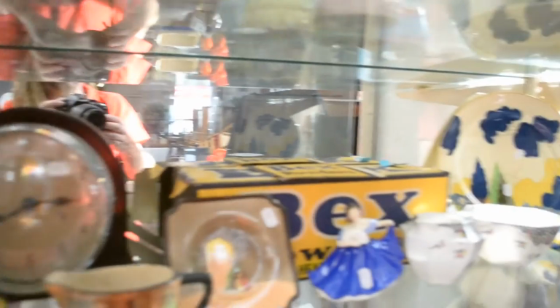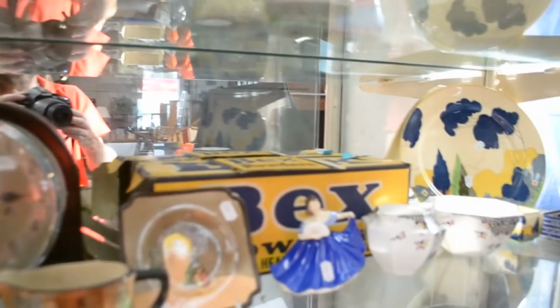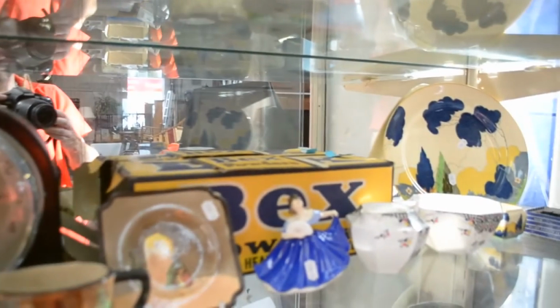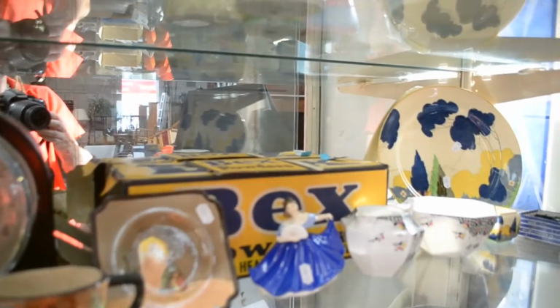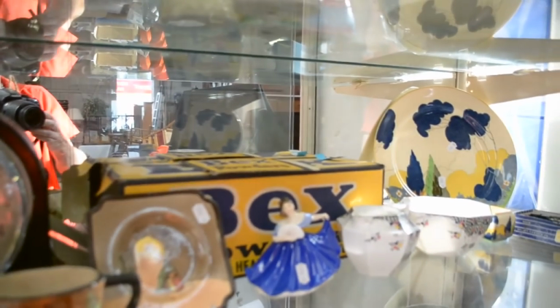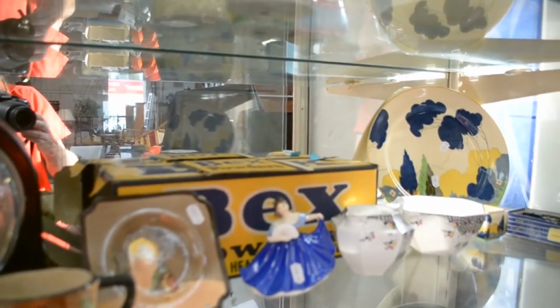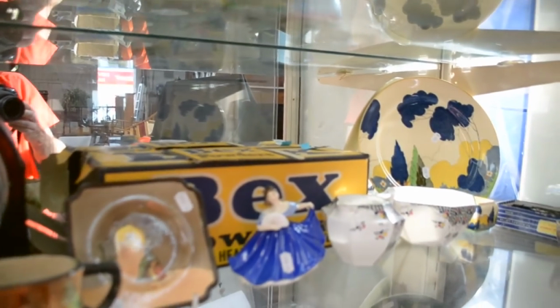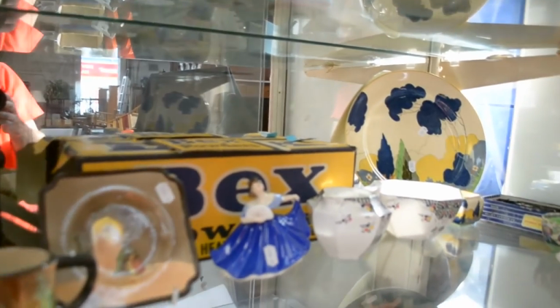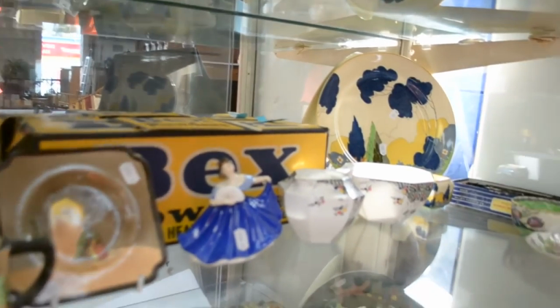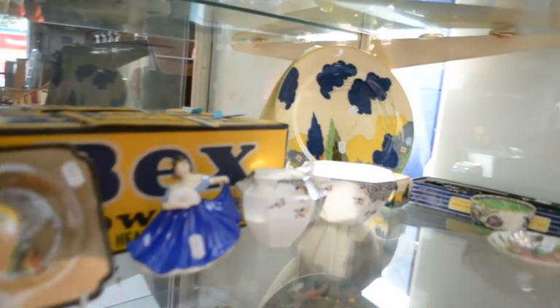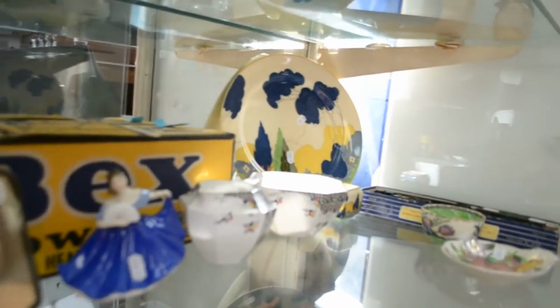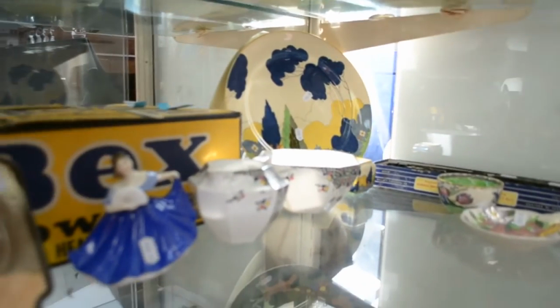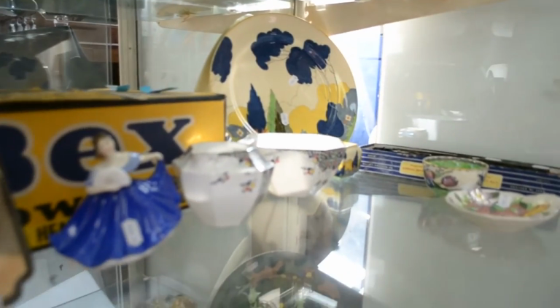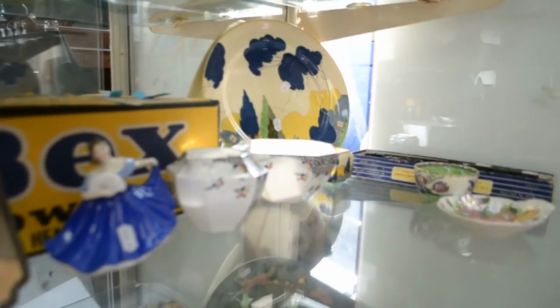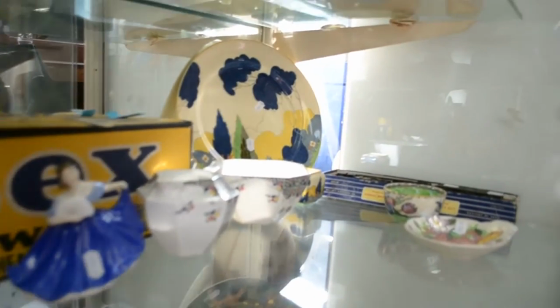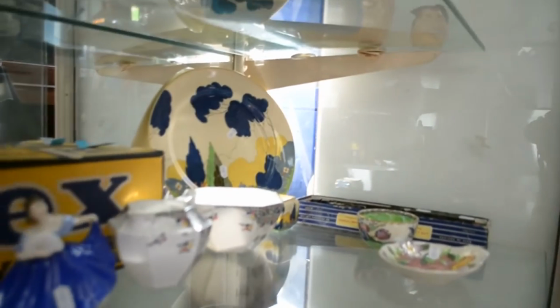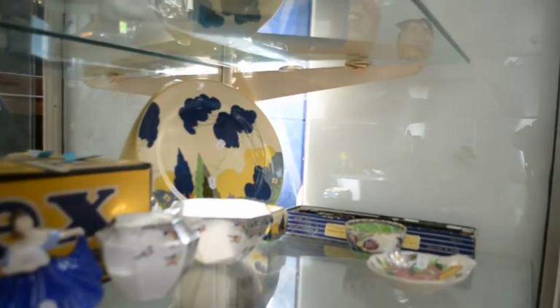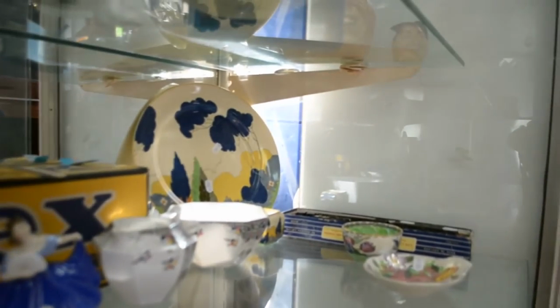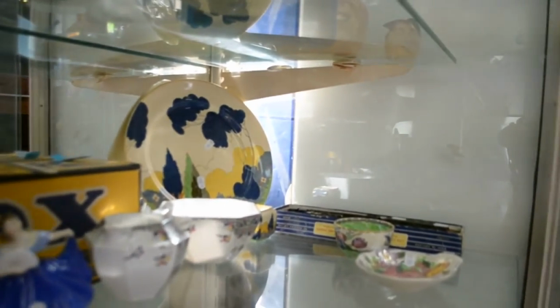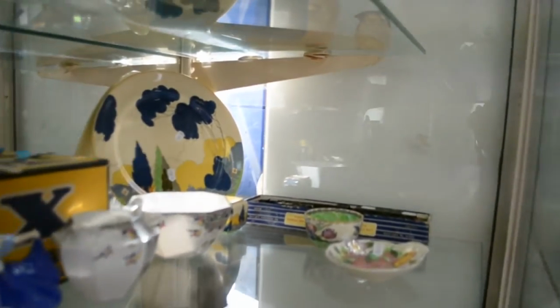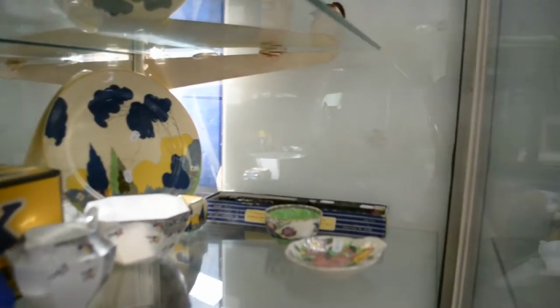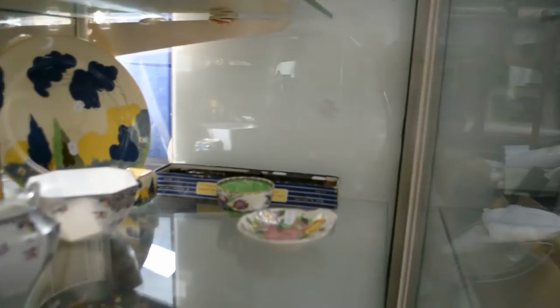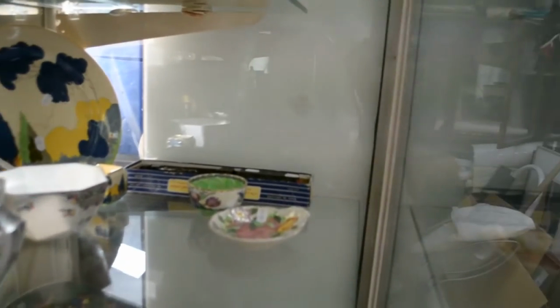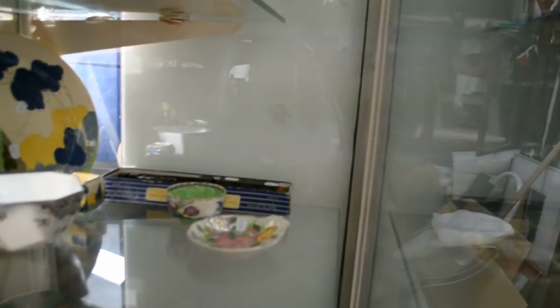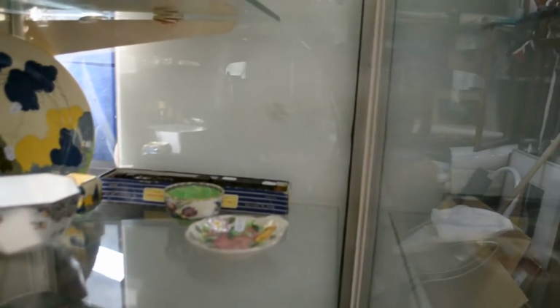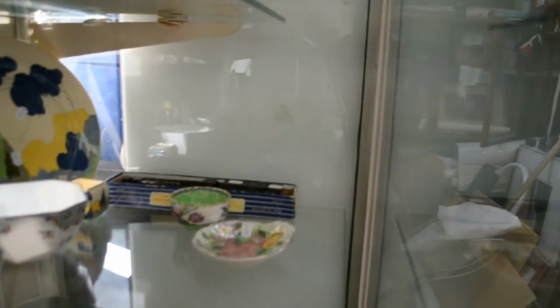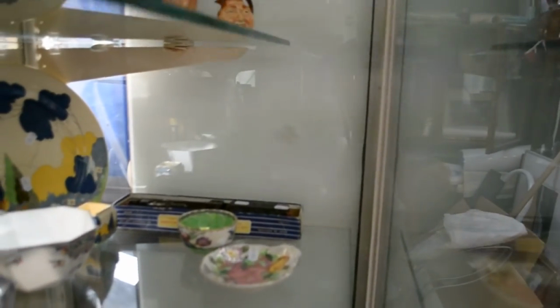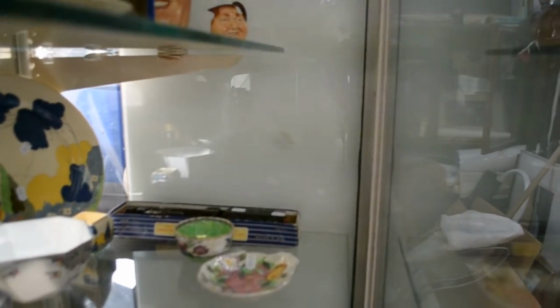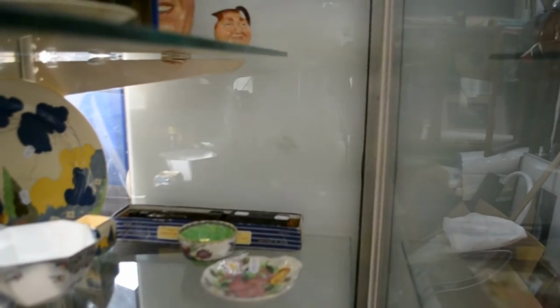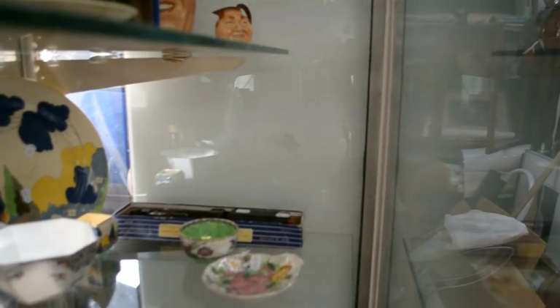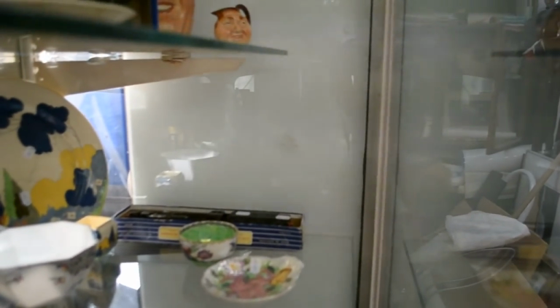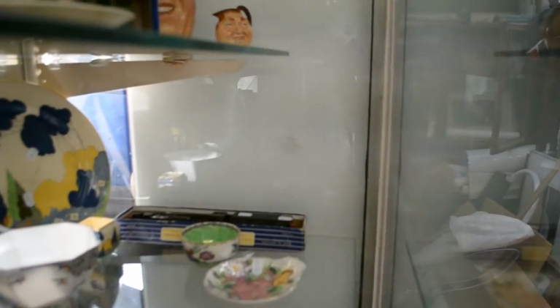The old Bex box is cool. Lovely bits of Shelley. Nice bits of Dalton. Mailing Ware. Boxed Hornby train.